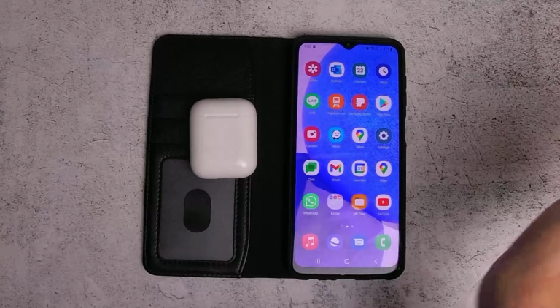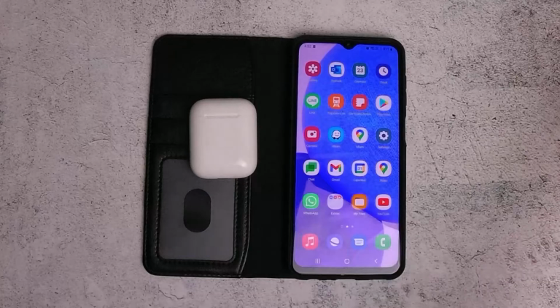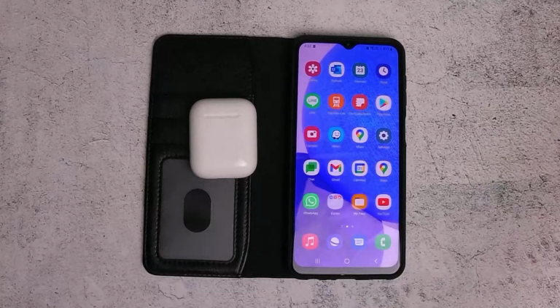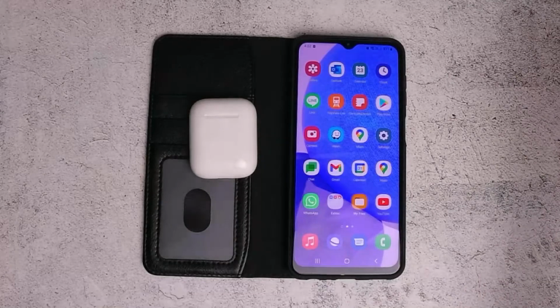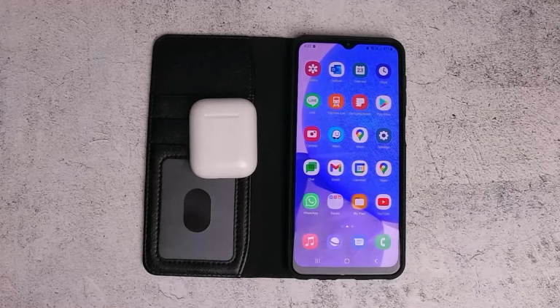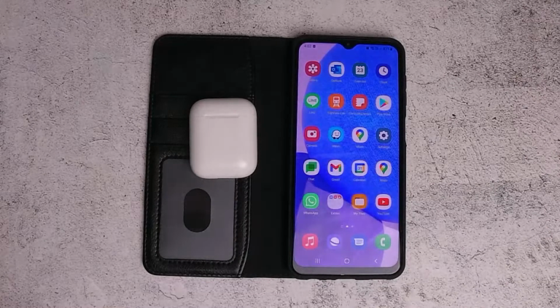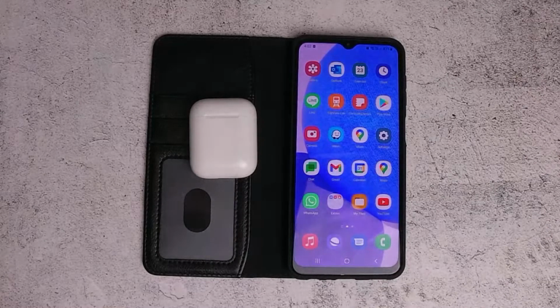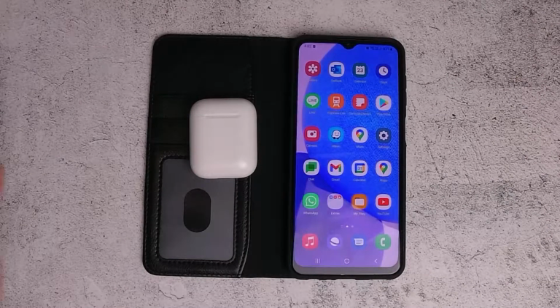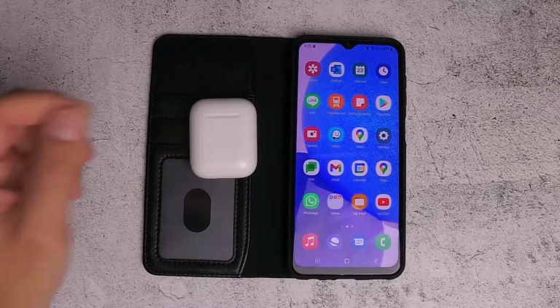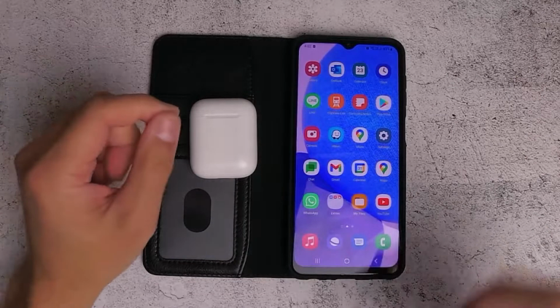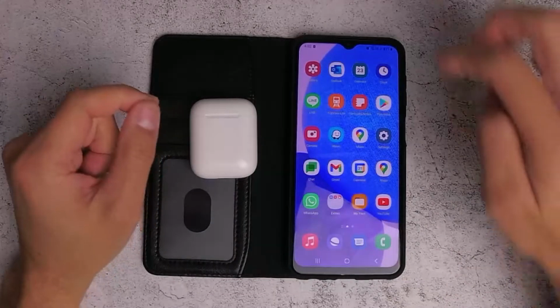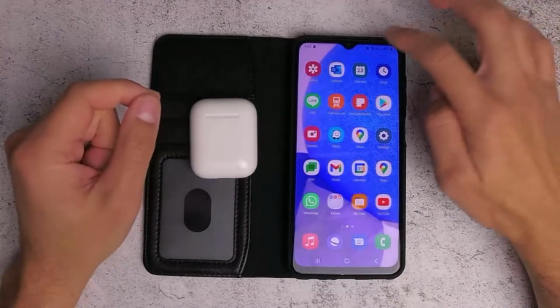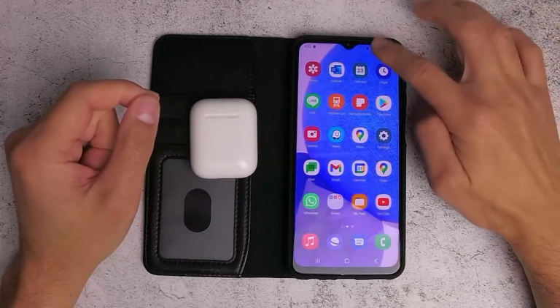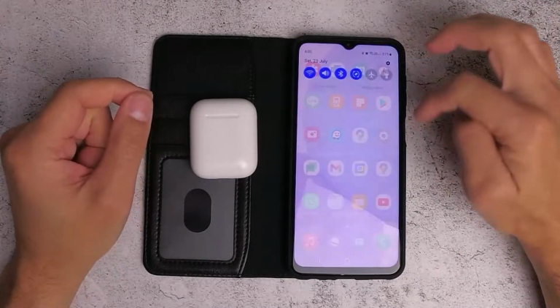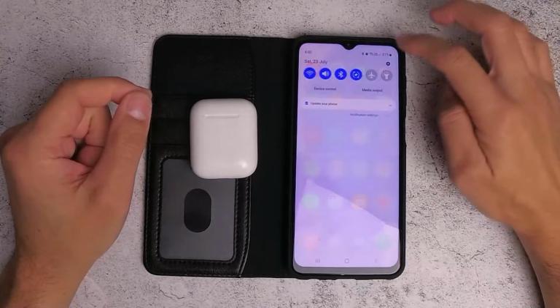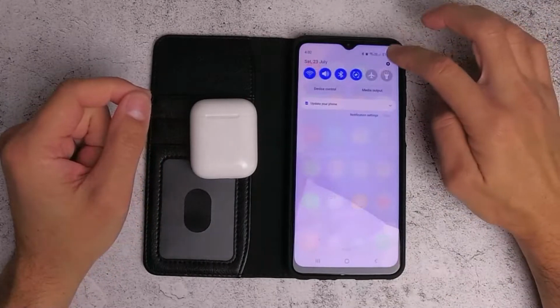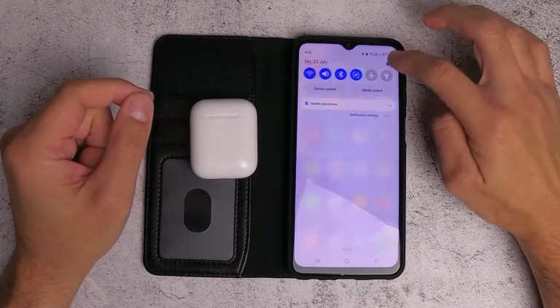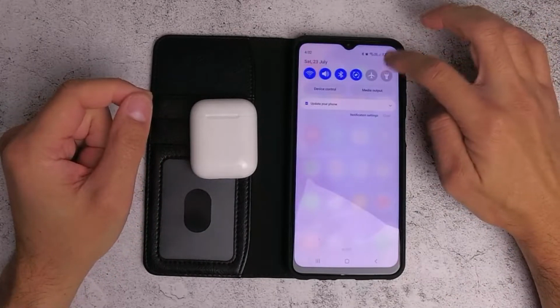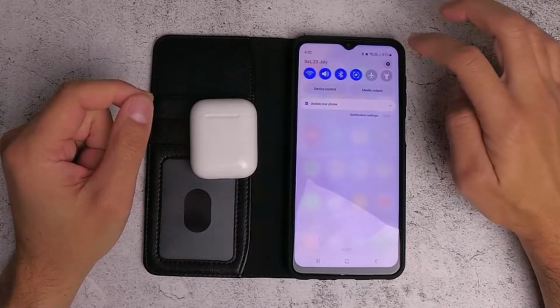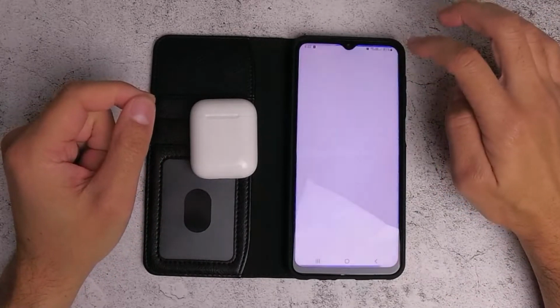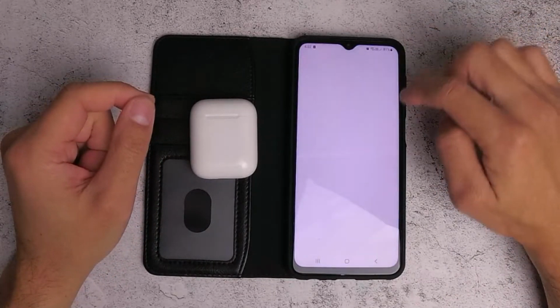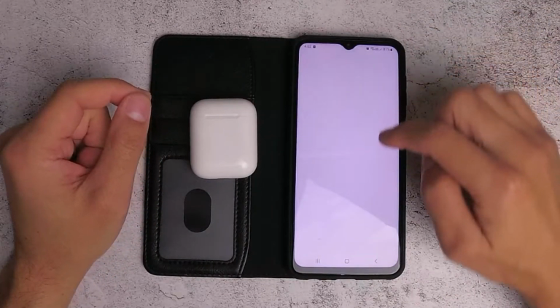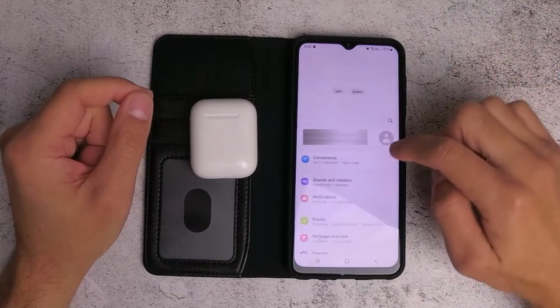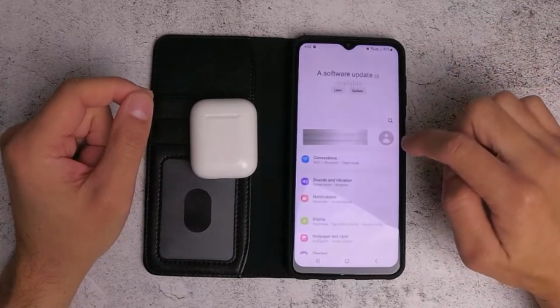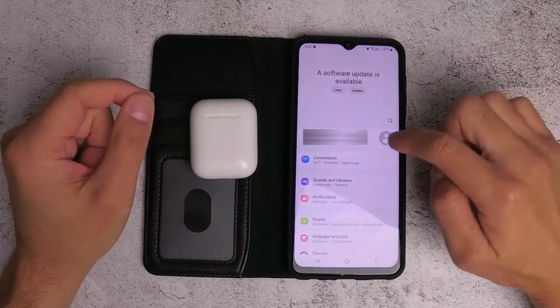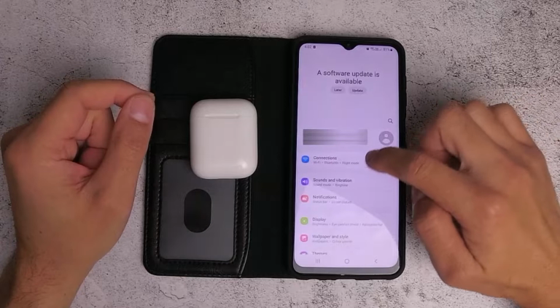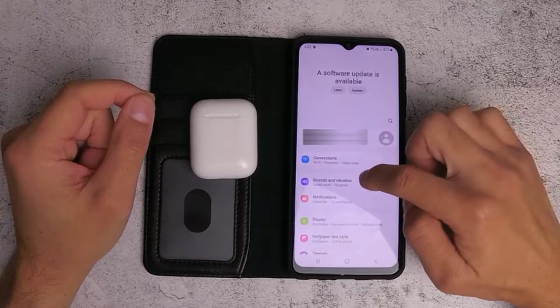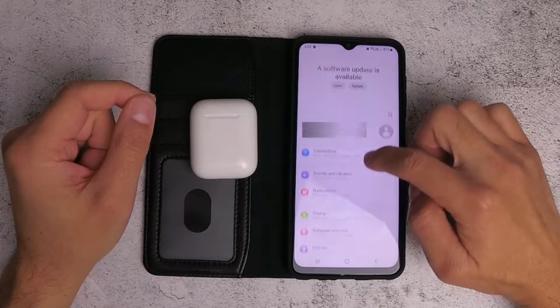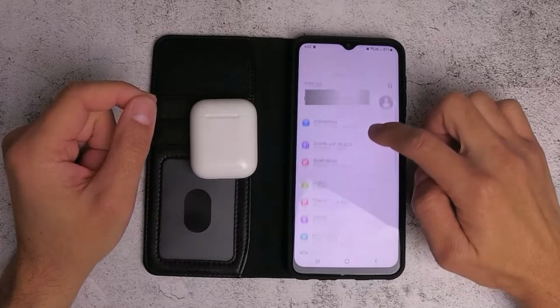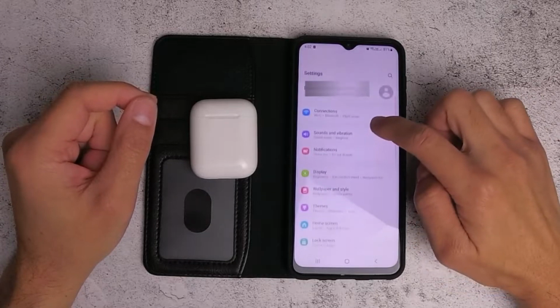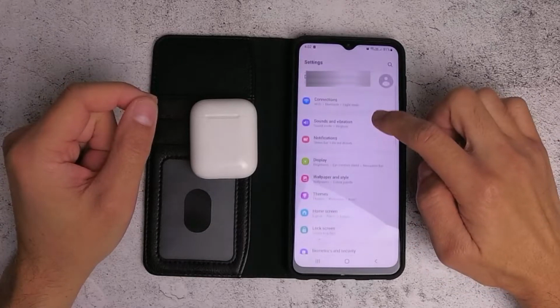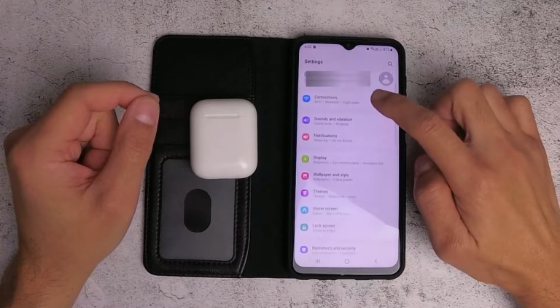Hello everybody. In this video I'm going to show you how to connect the AirPods with a Samsung A23 mobile phone.